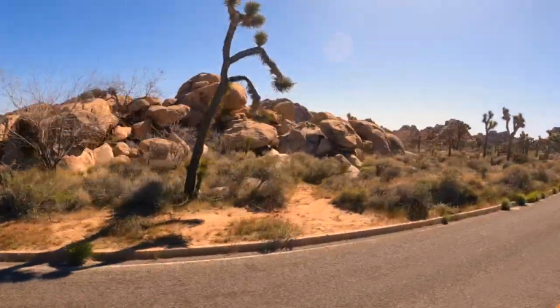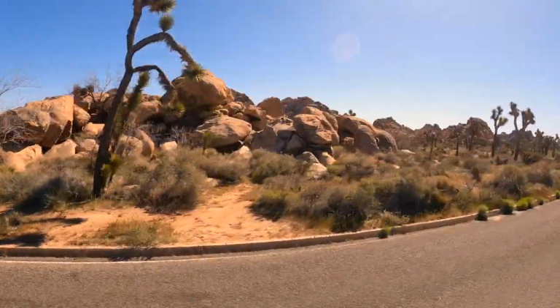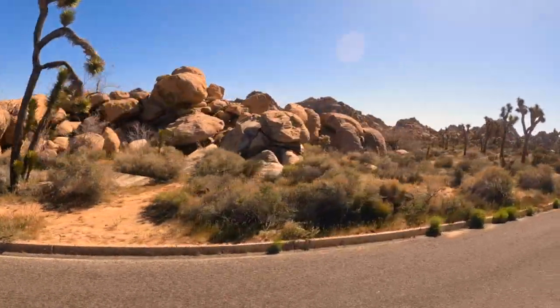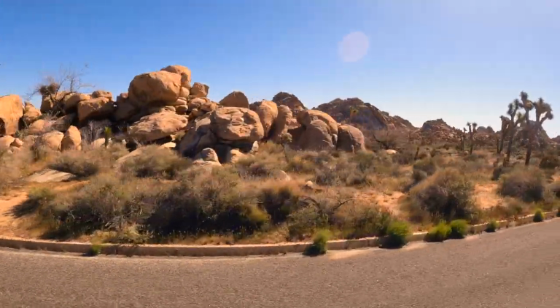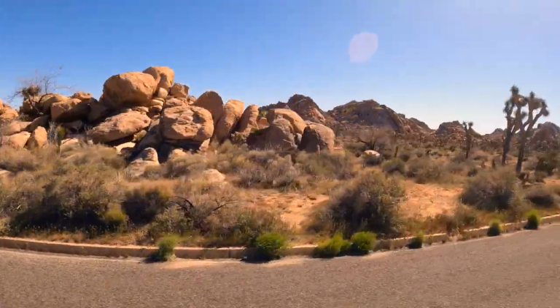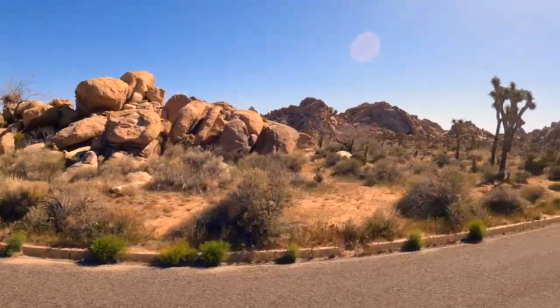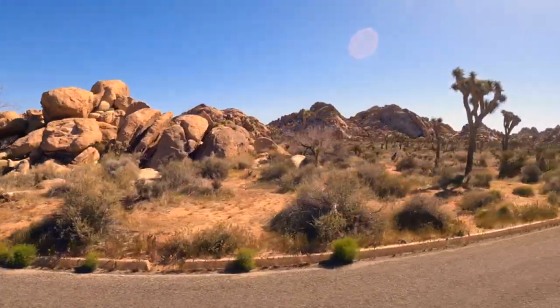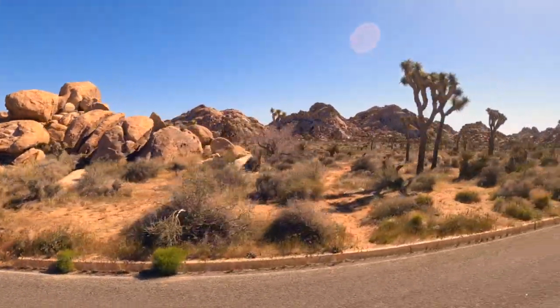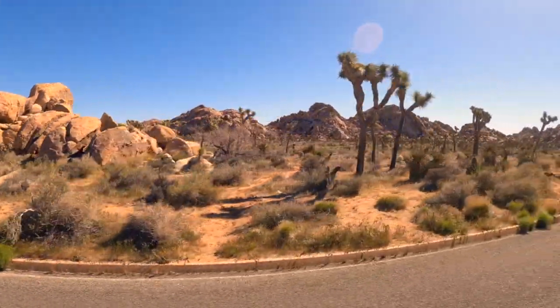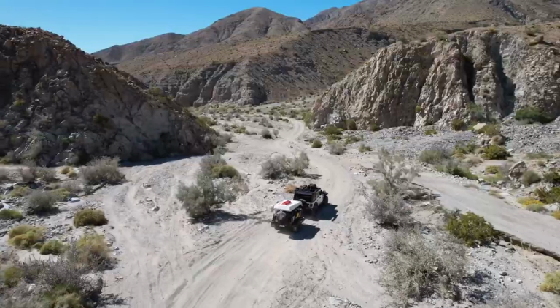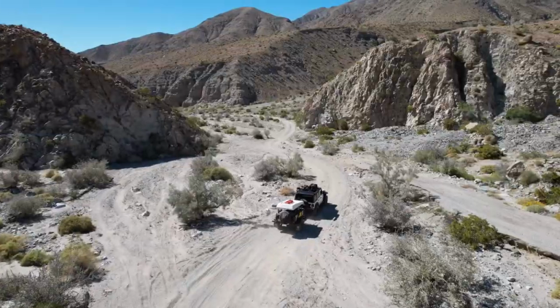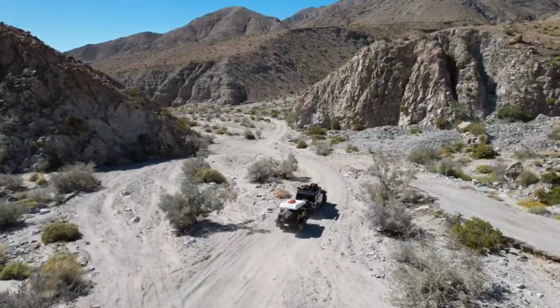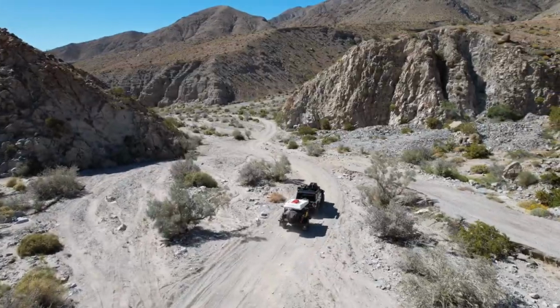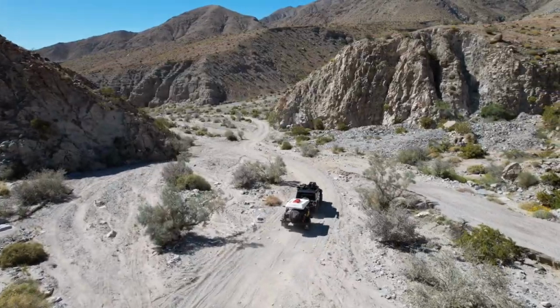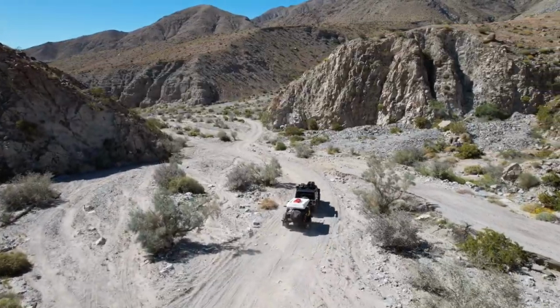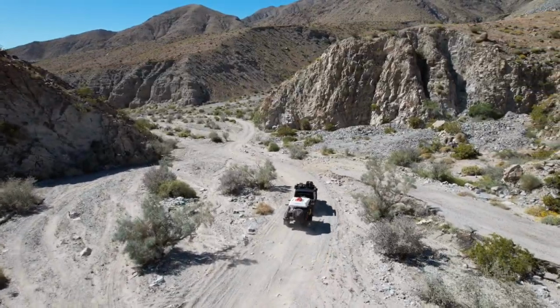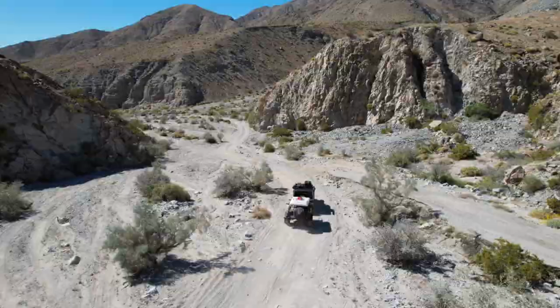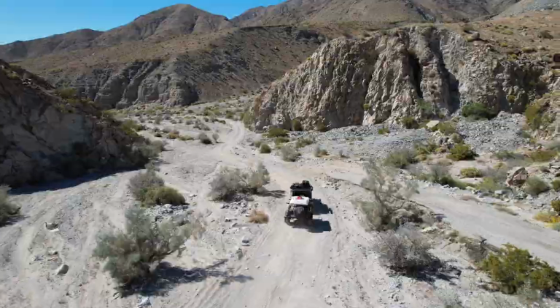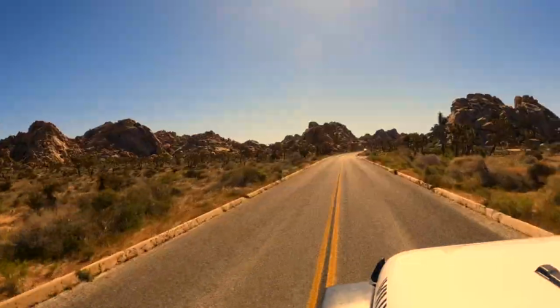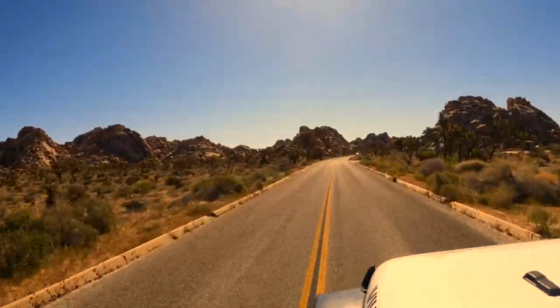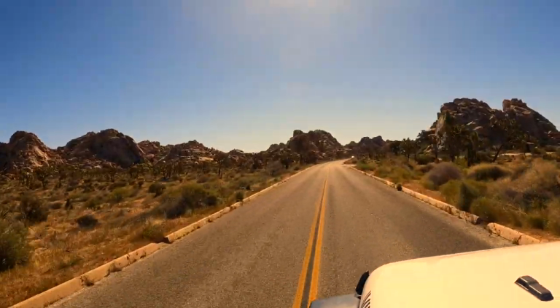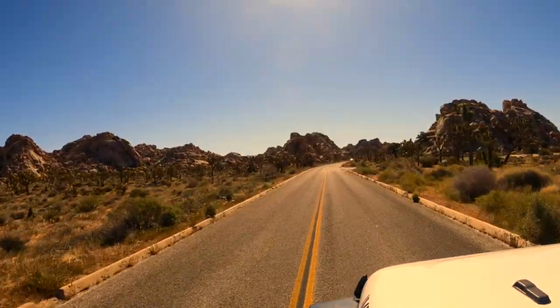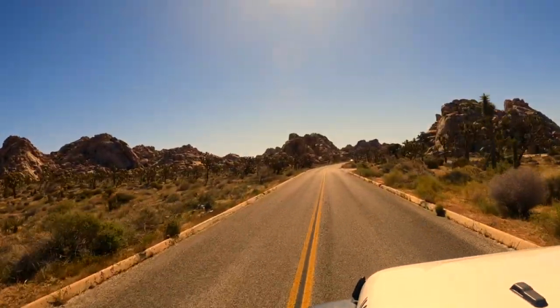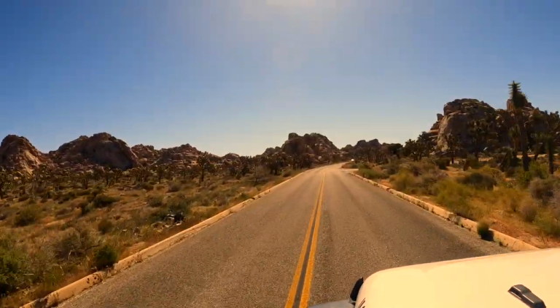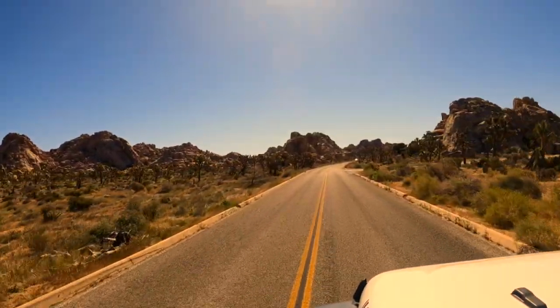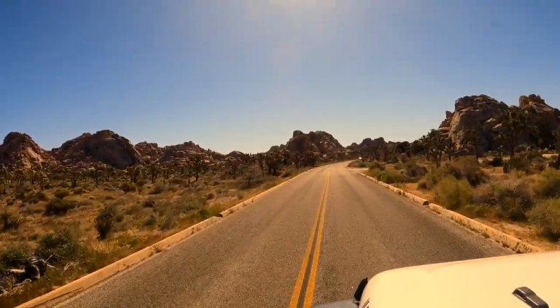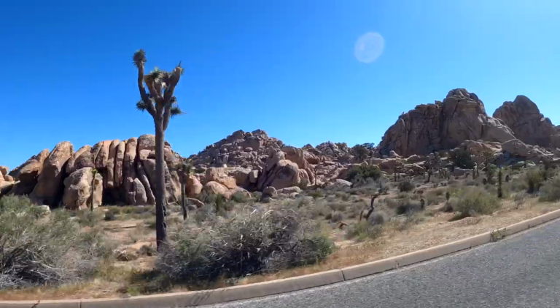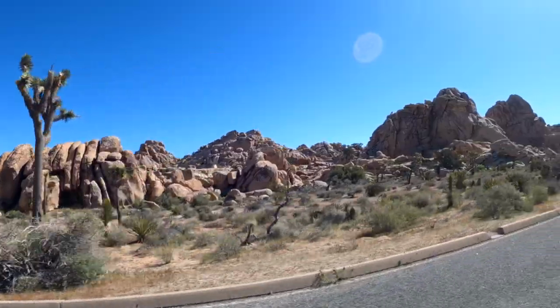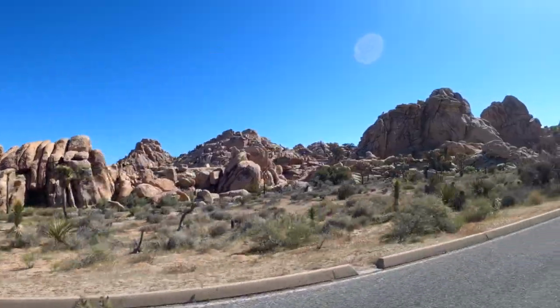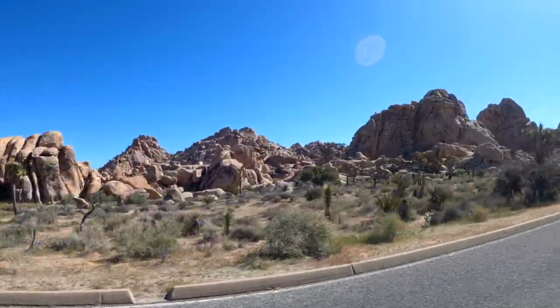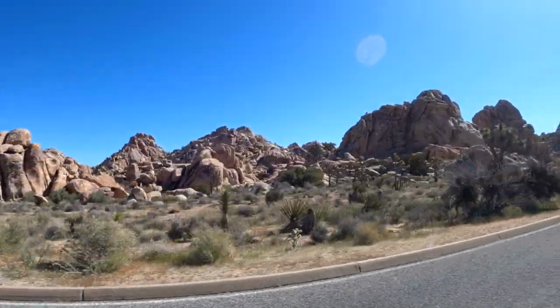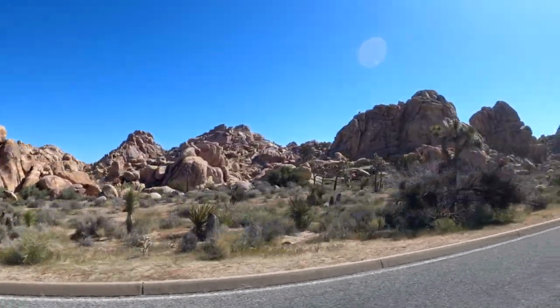Four-wheel drive is recommended, along with all the things you need to survive in the desert. For this trip, I'll be doing a solo overlanding journey.